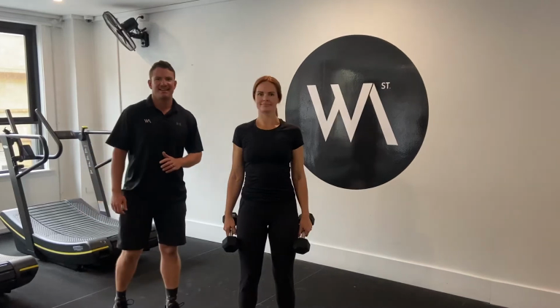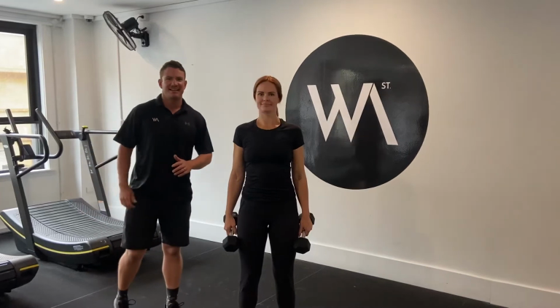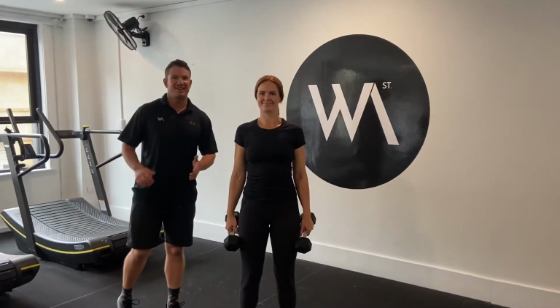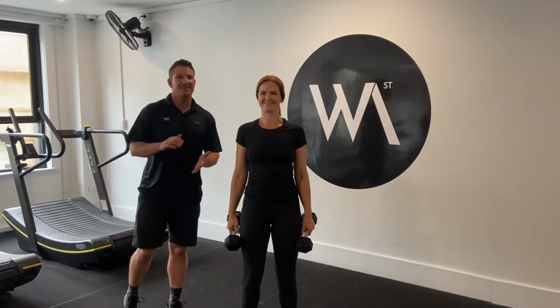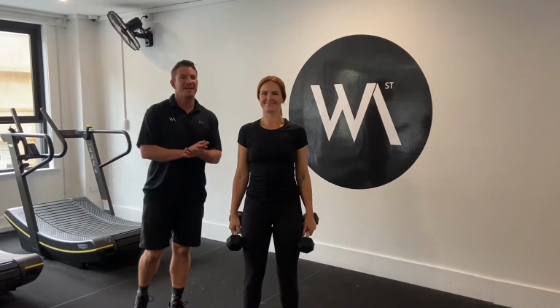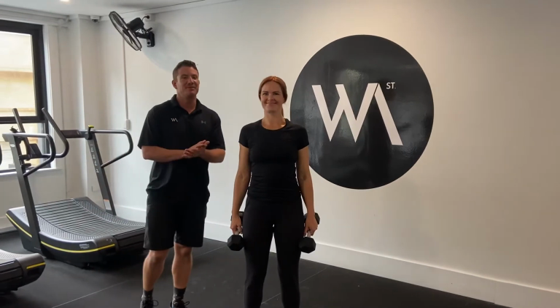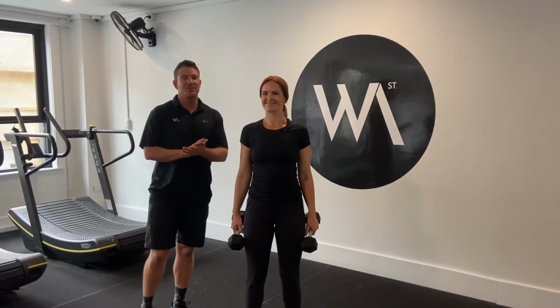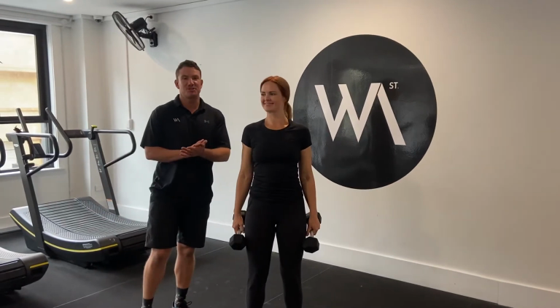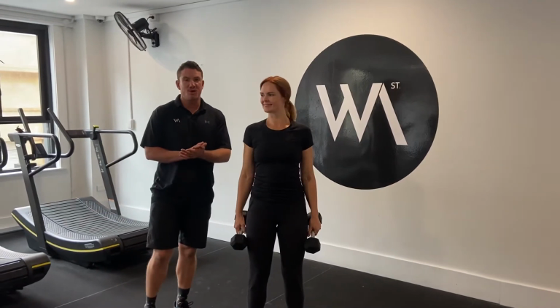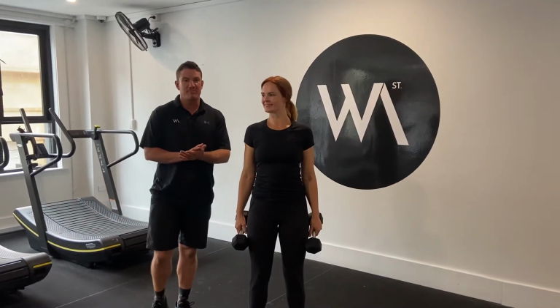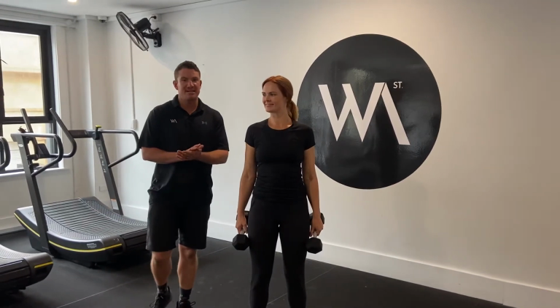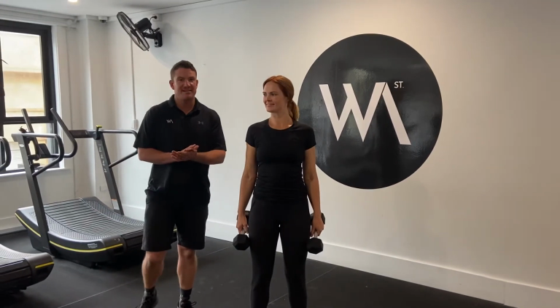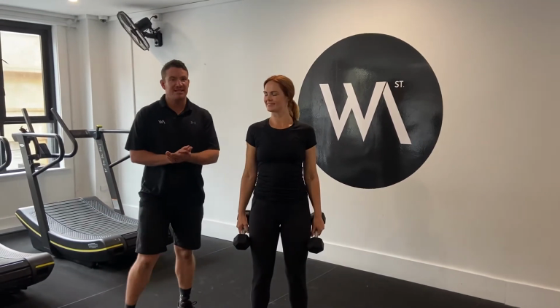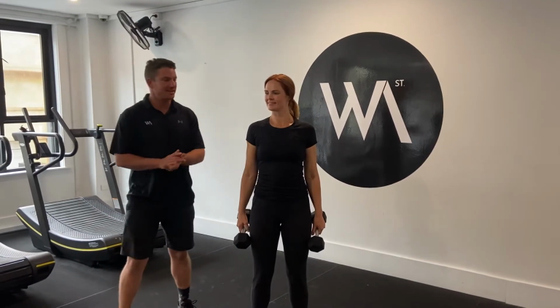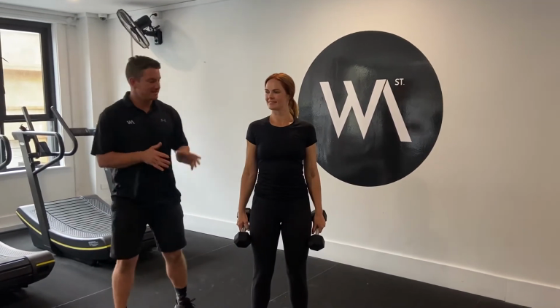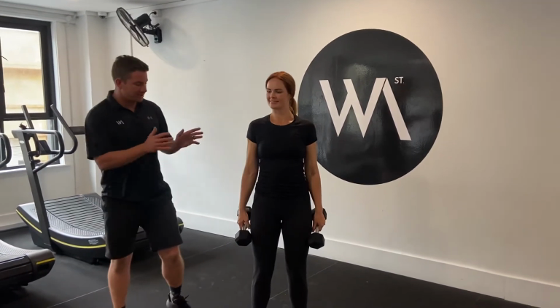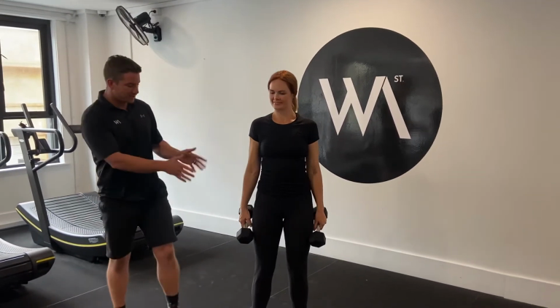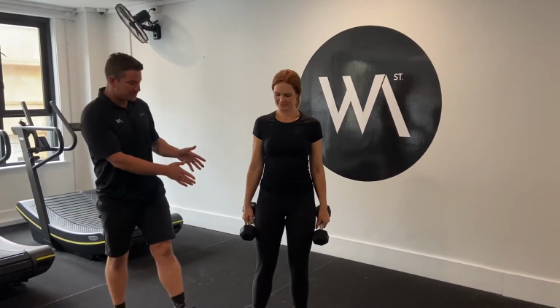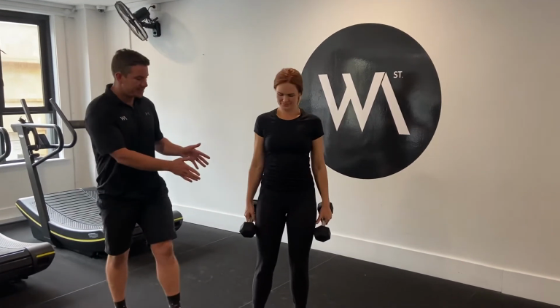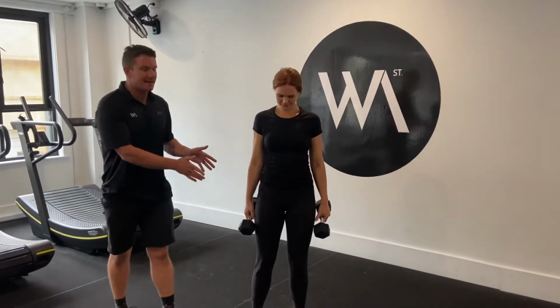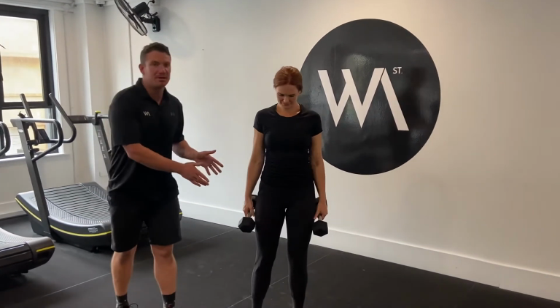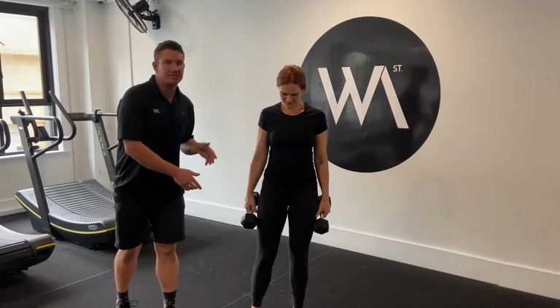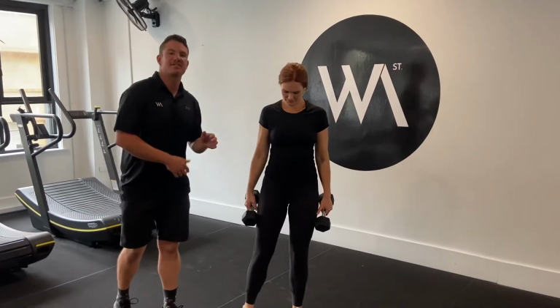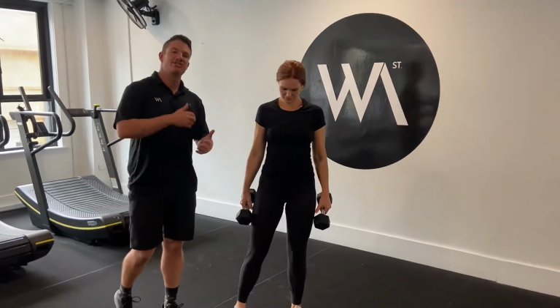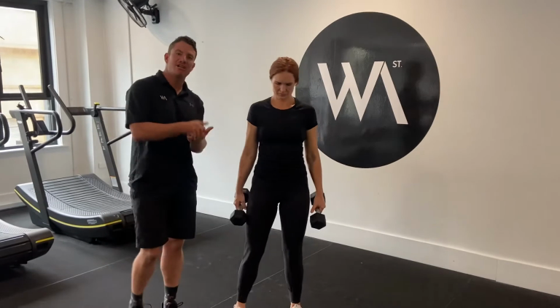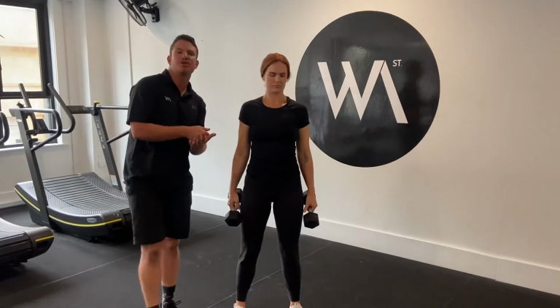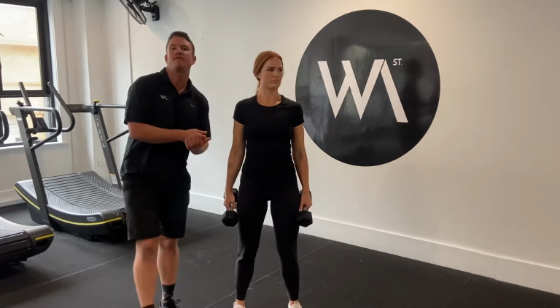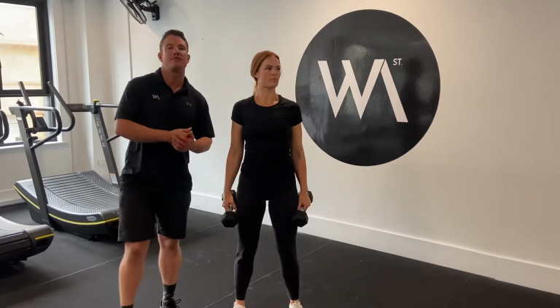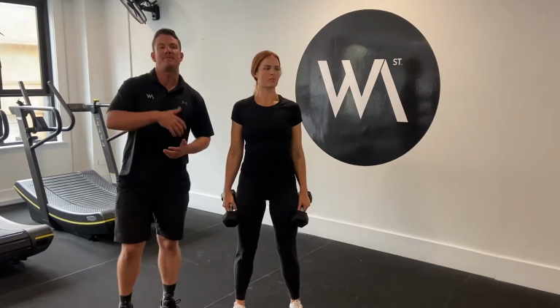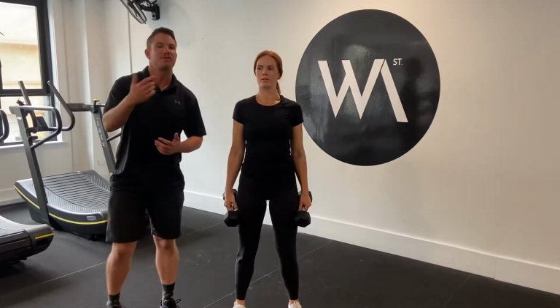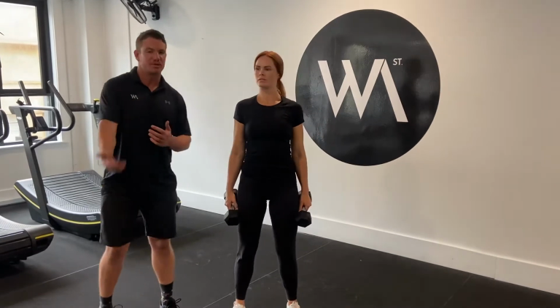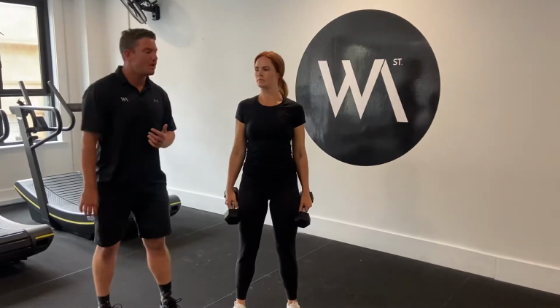Hey guys, I'm going to have a look at the squat press now. Em's got herself a set of dumbbells that's going to challenge her for the reps that are required.